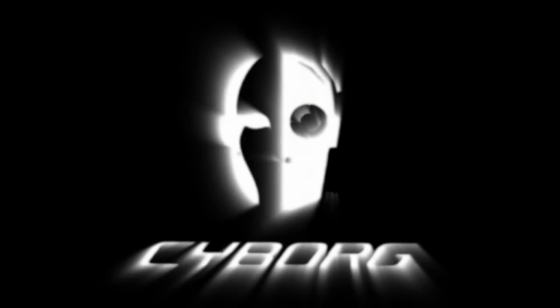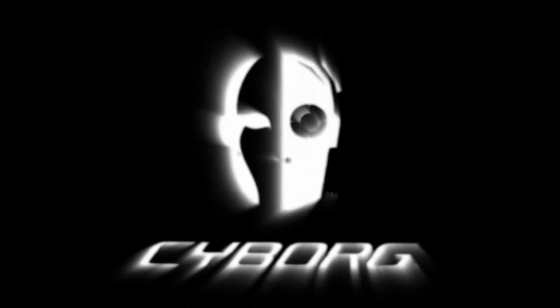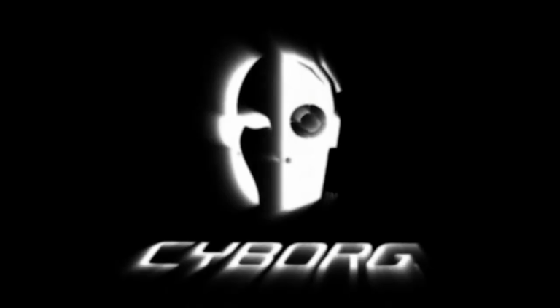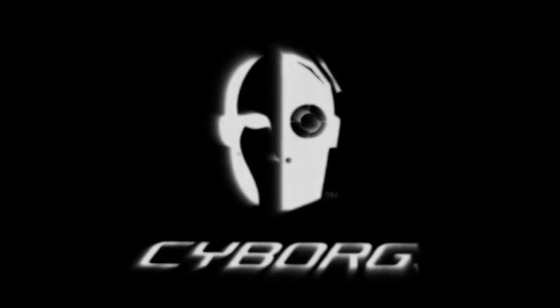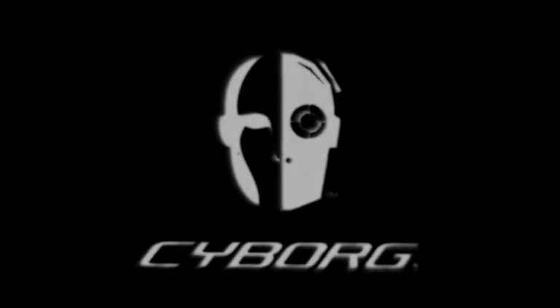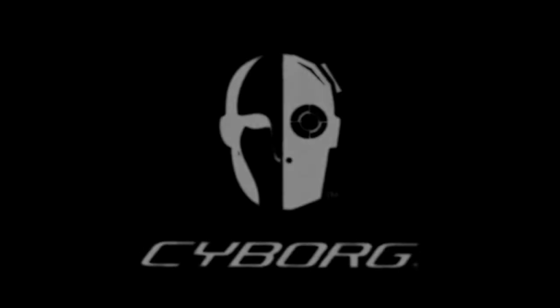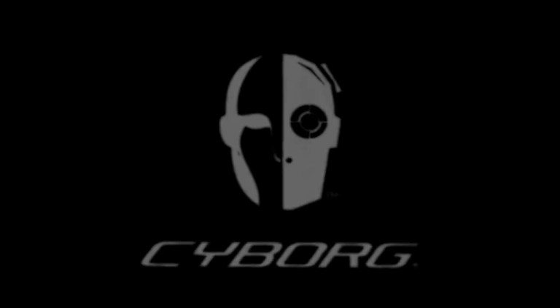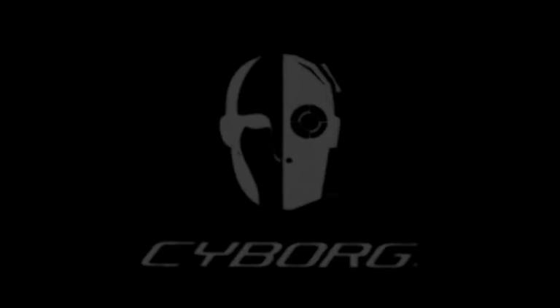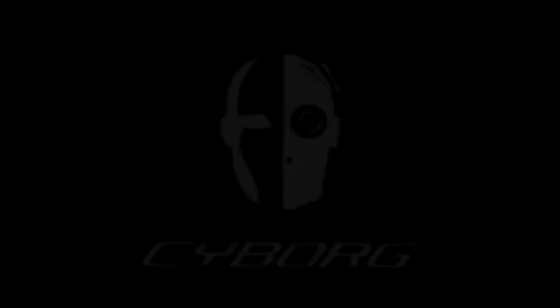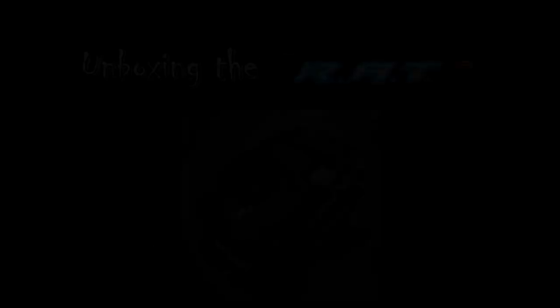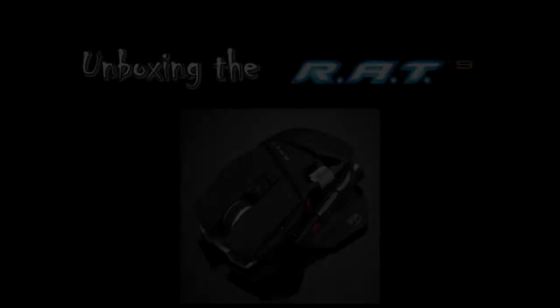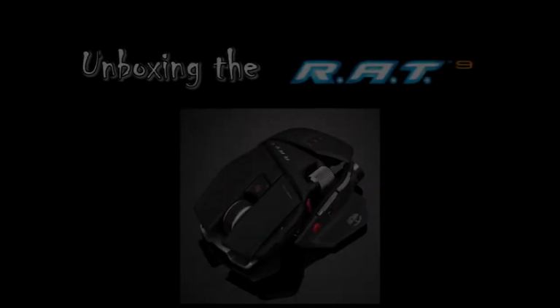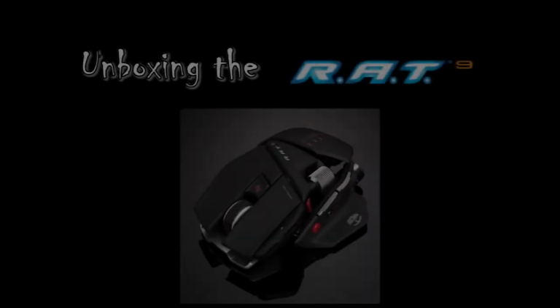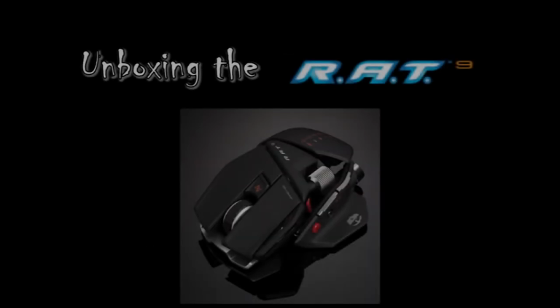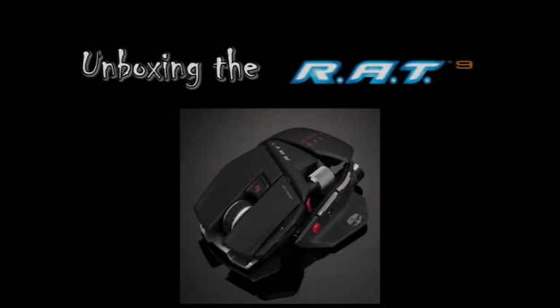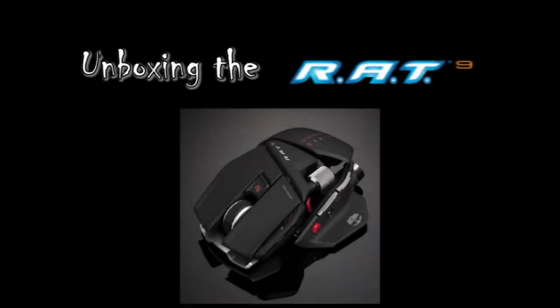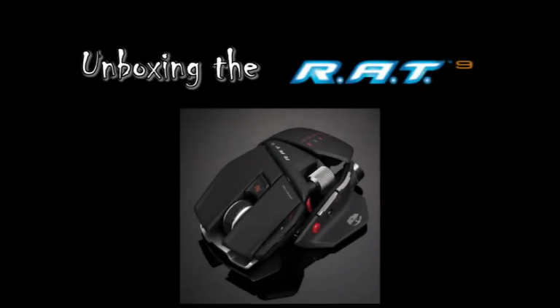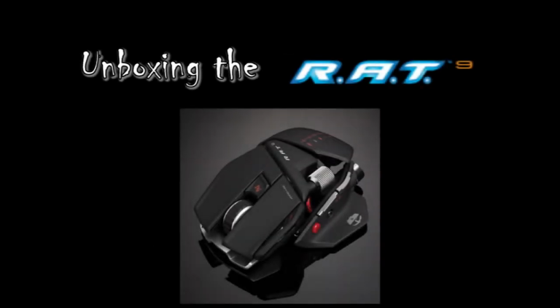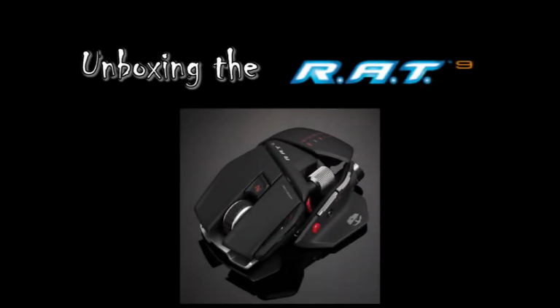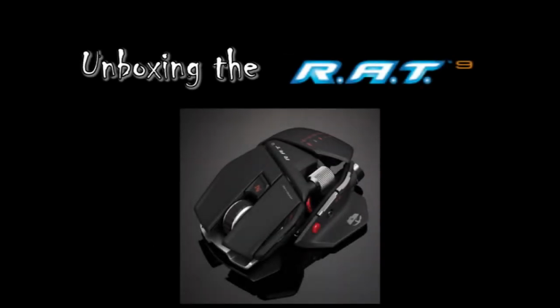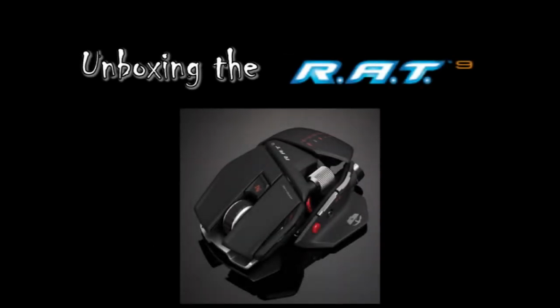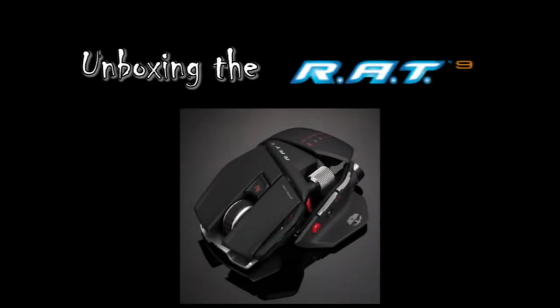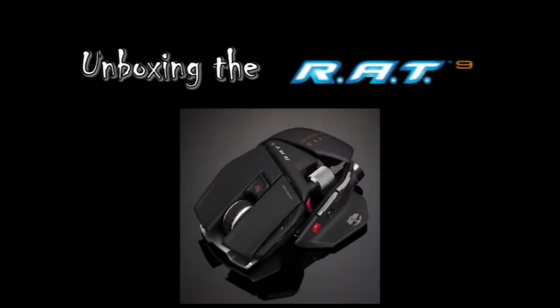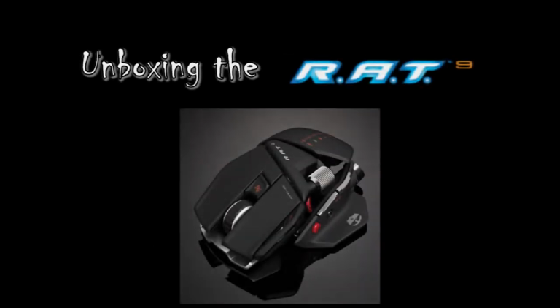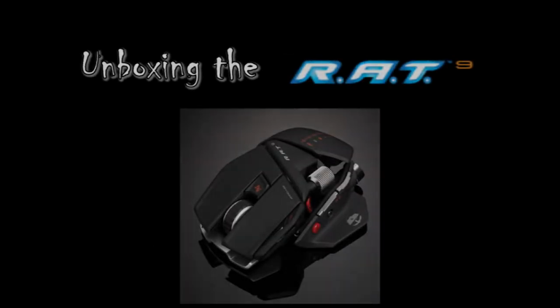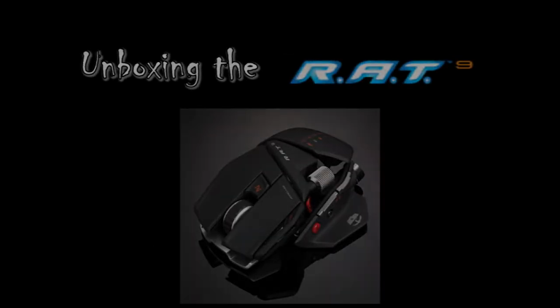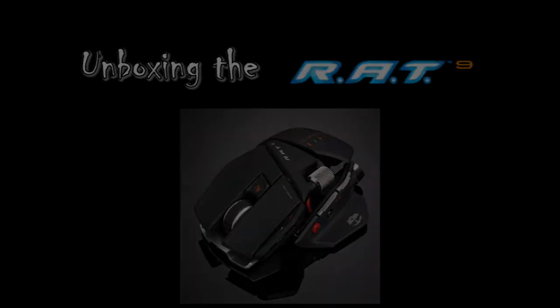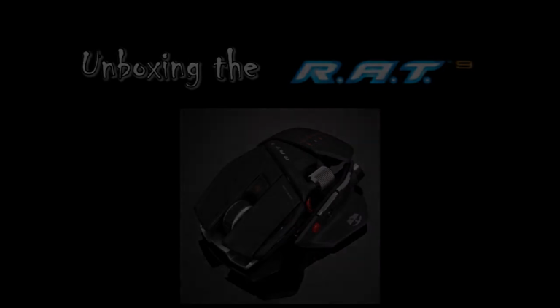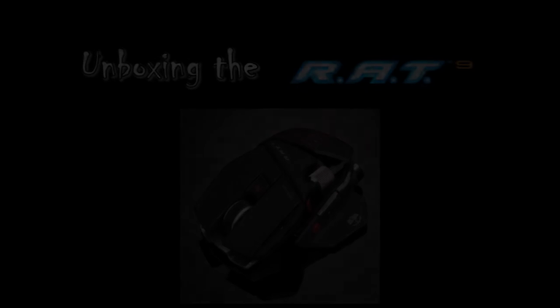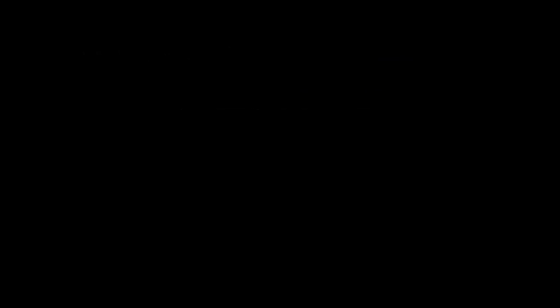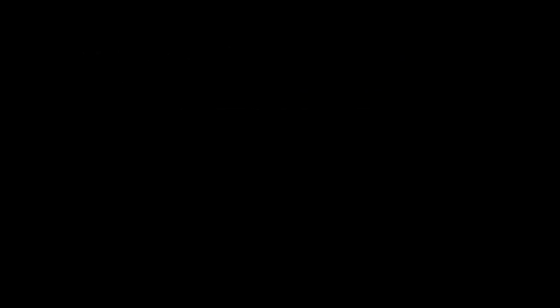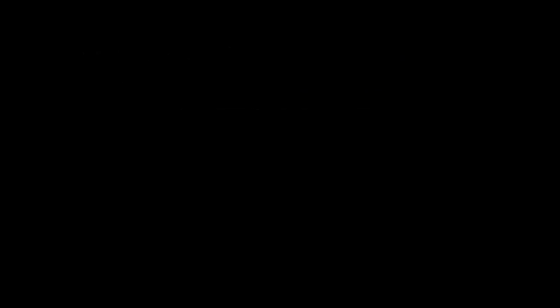In this video we're going to be unboxing the Mad Catz Cyborg RAT9 Gaming Mouse.